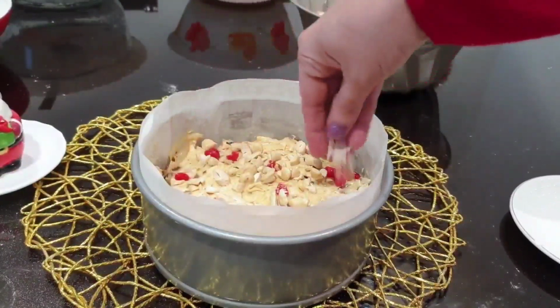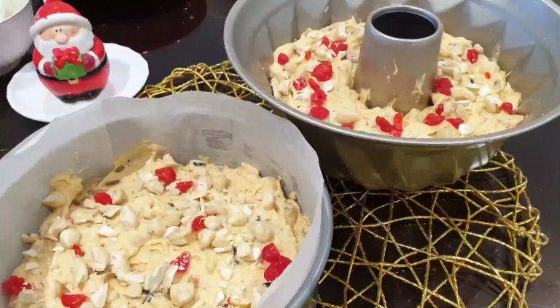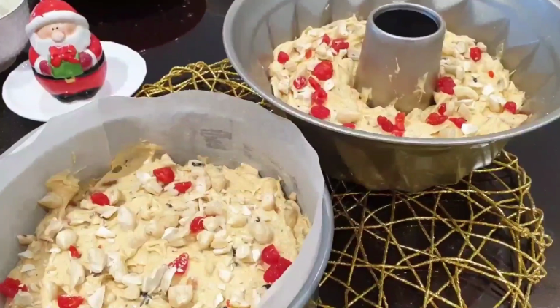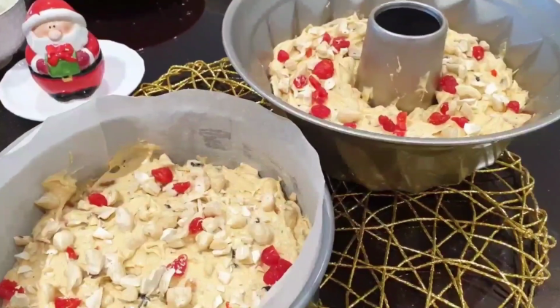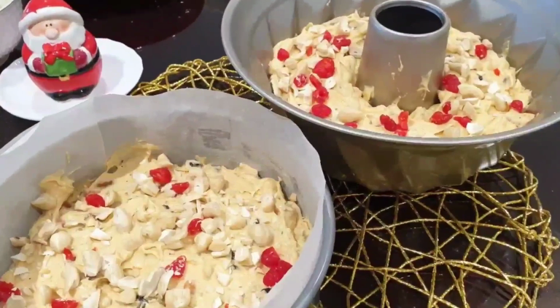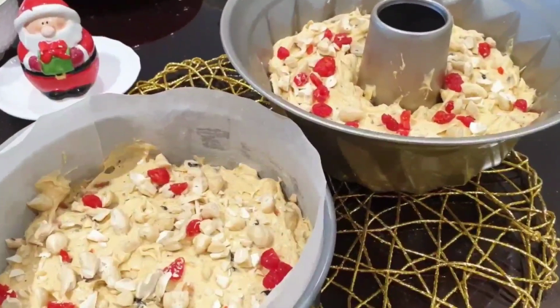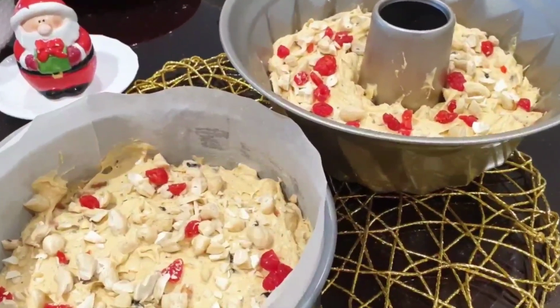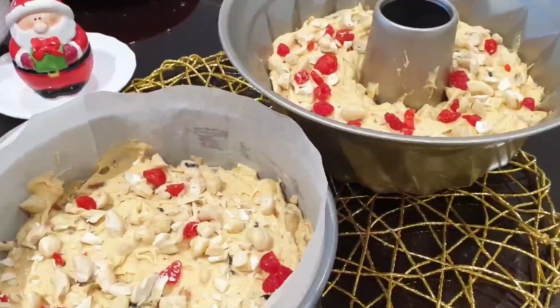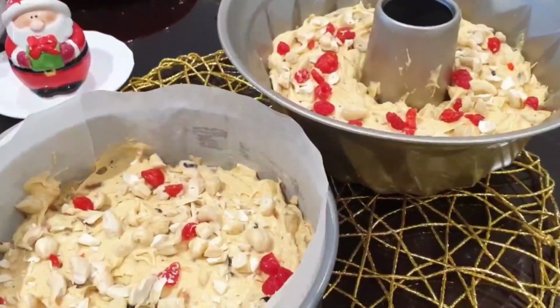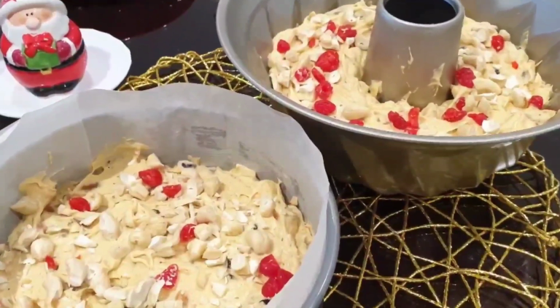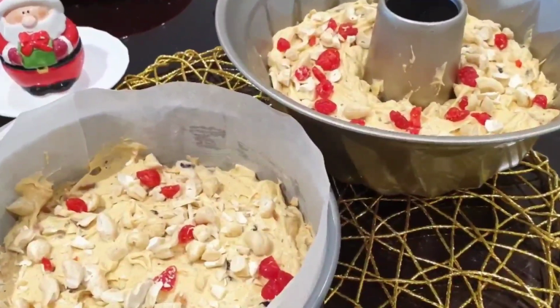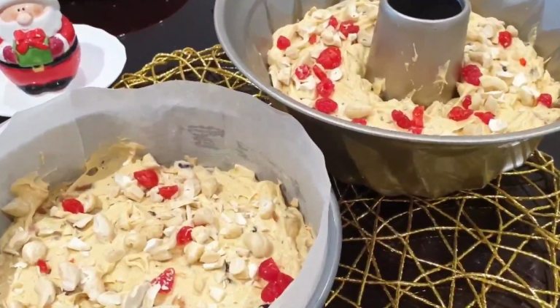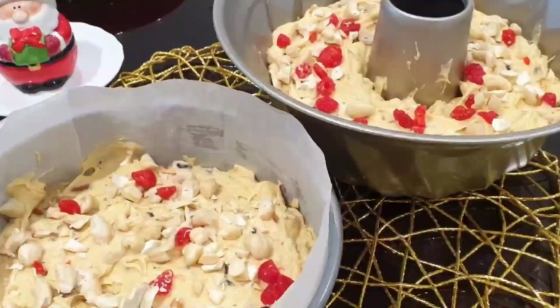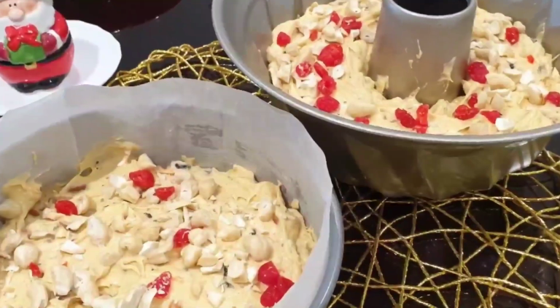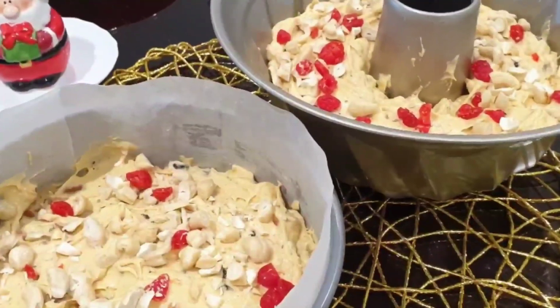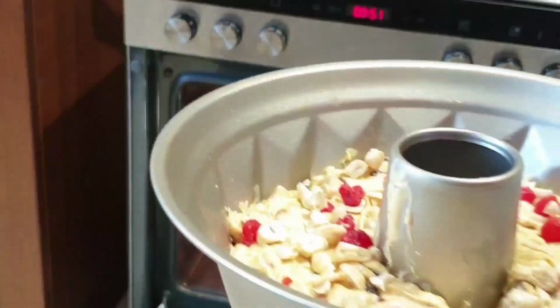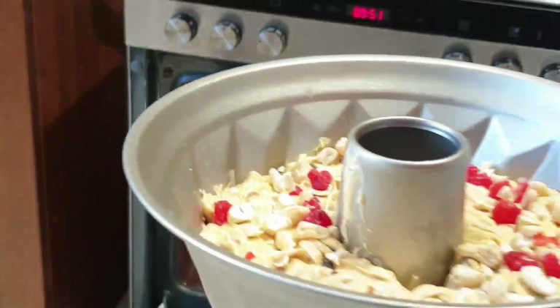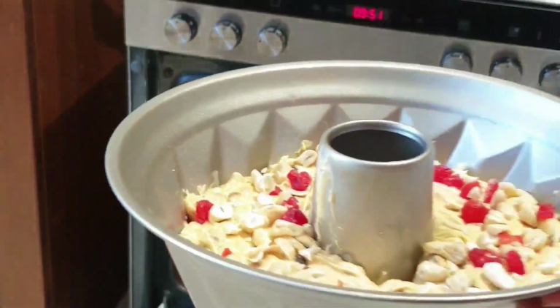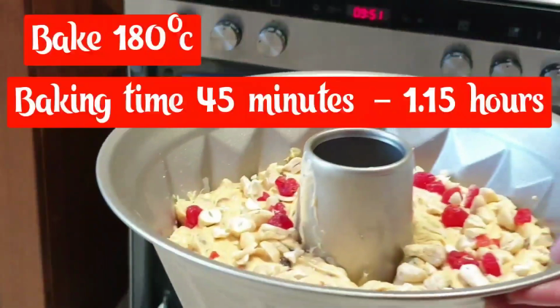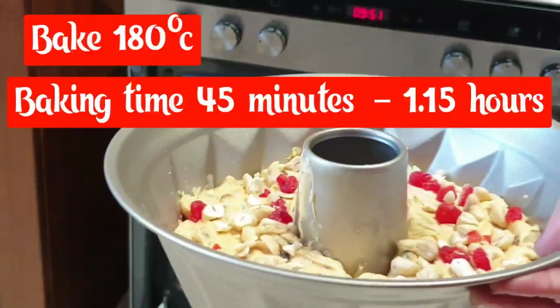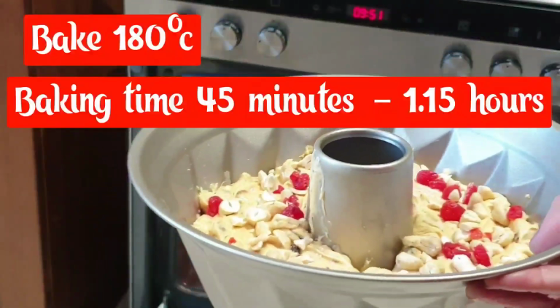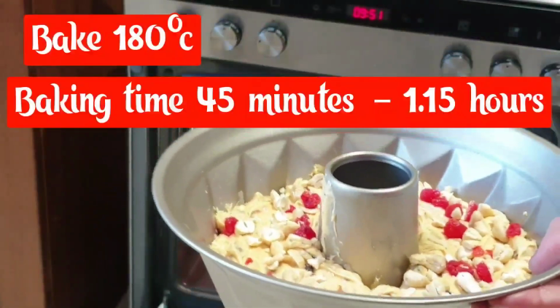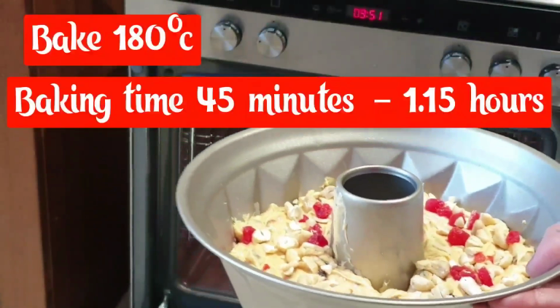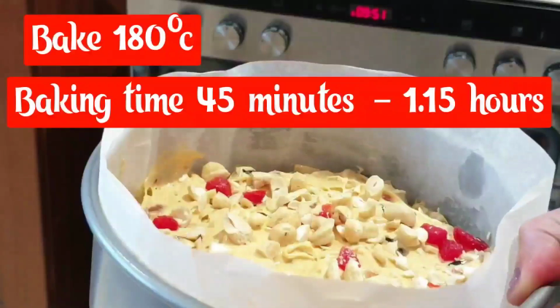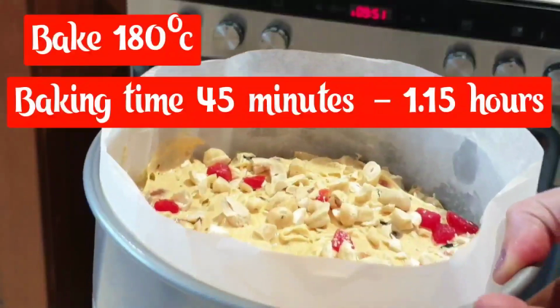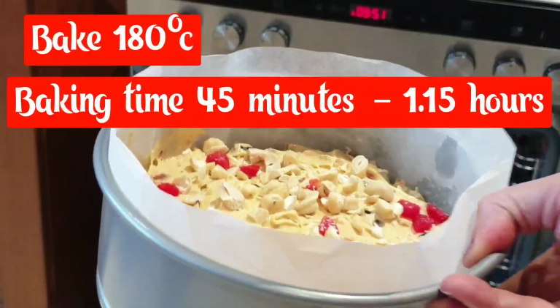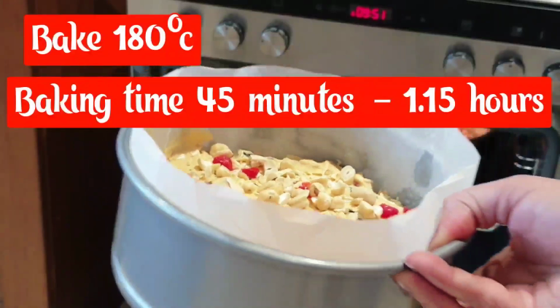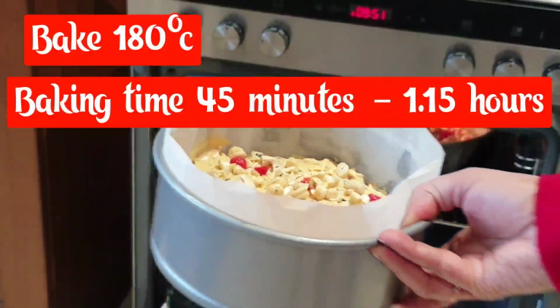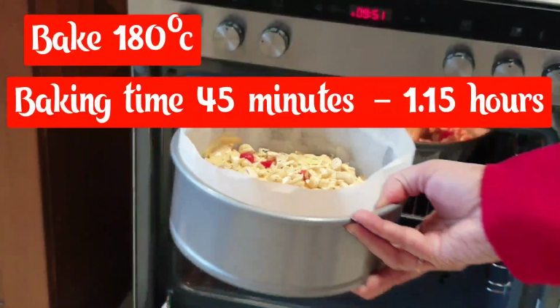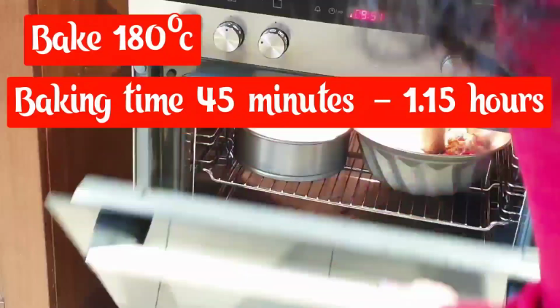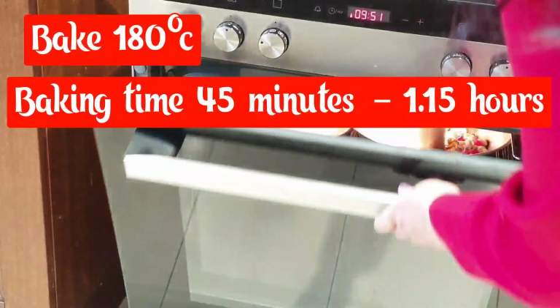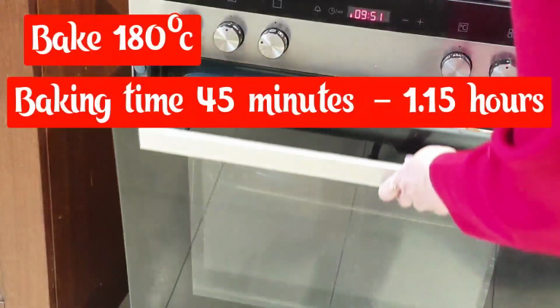I have got some cashews and a little bit of cashews. This cake is baked at 180 degrees Celsius.